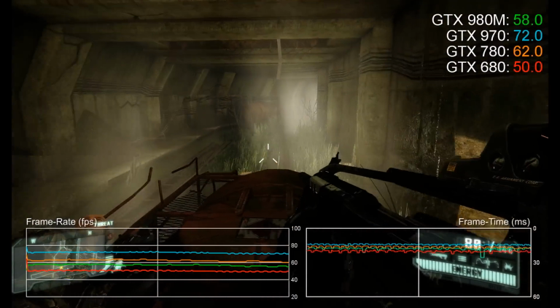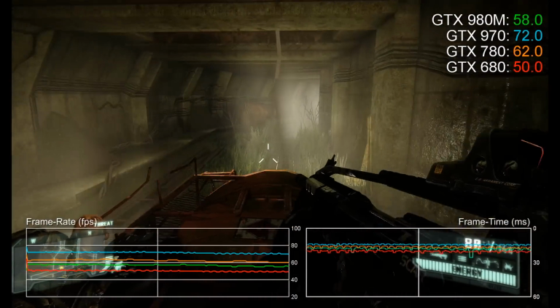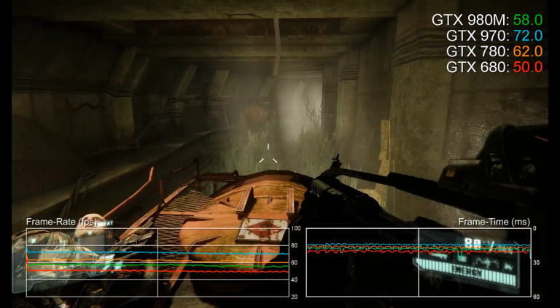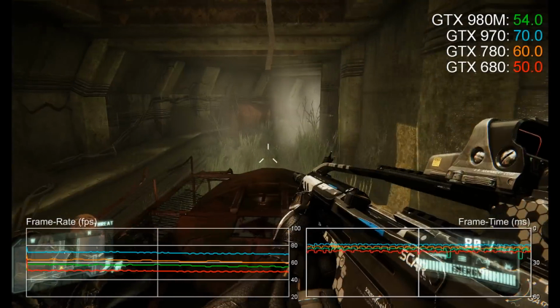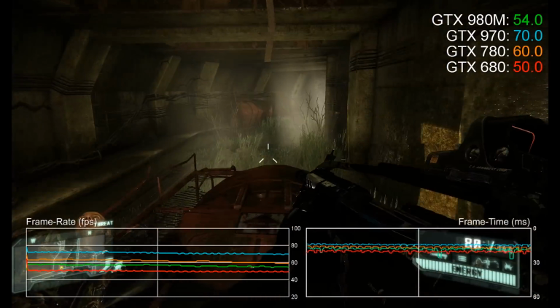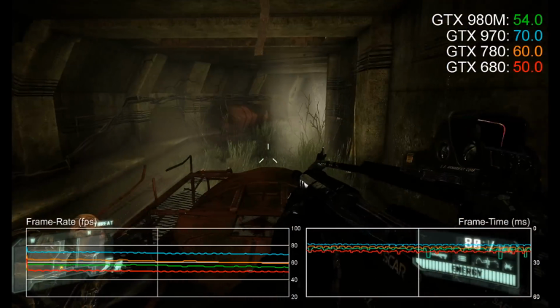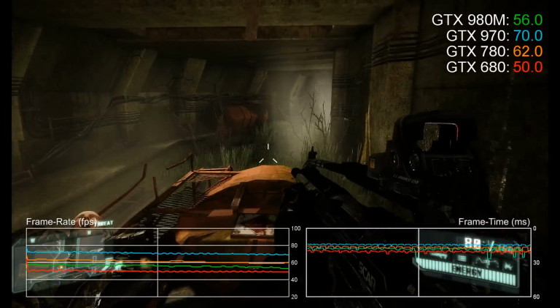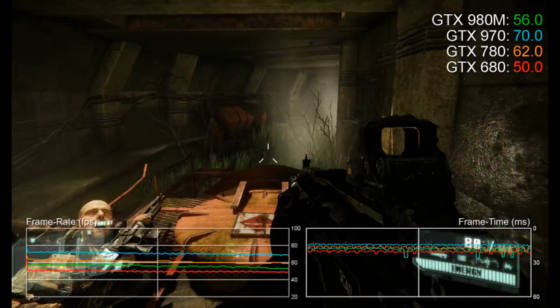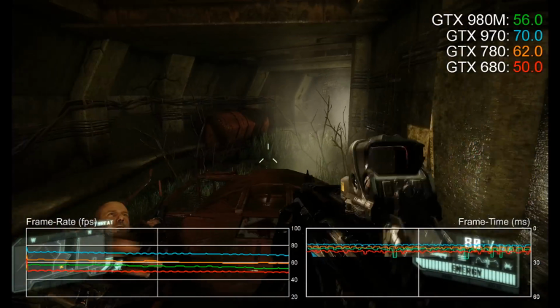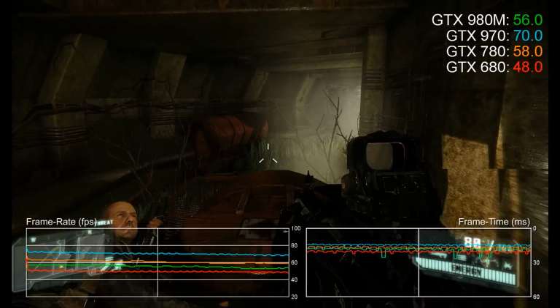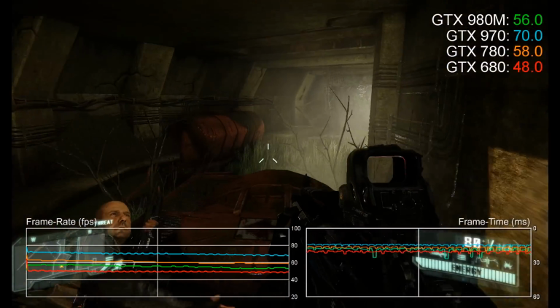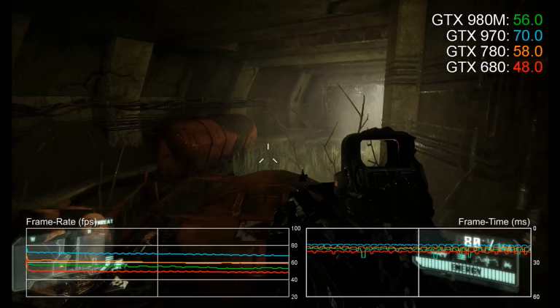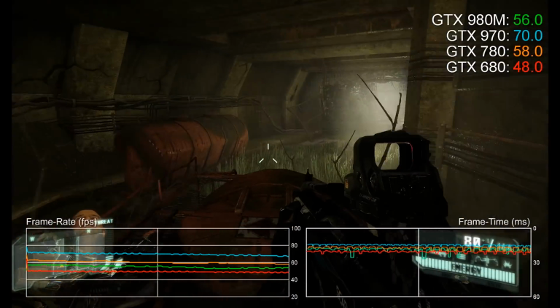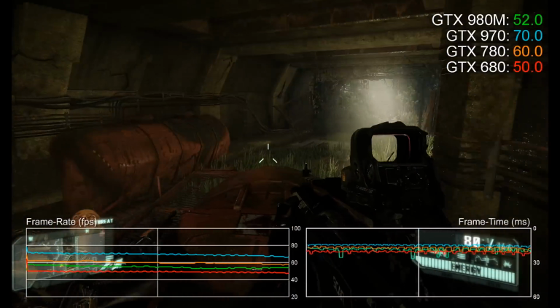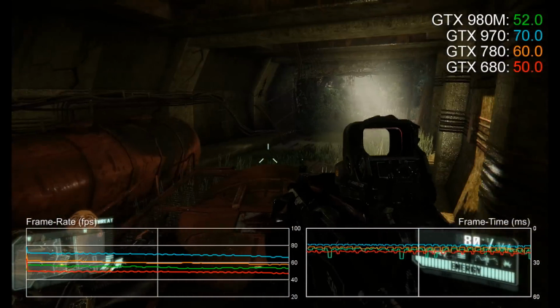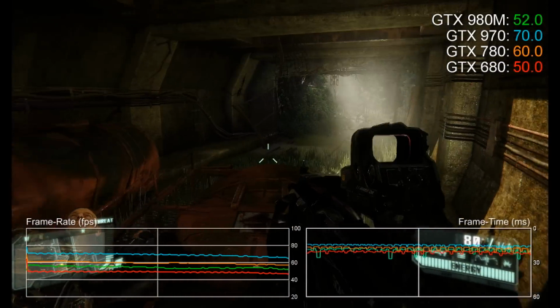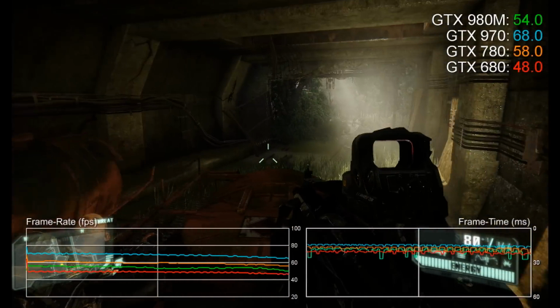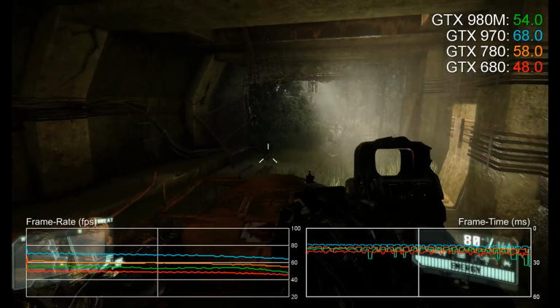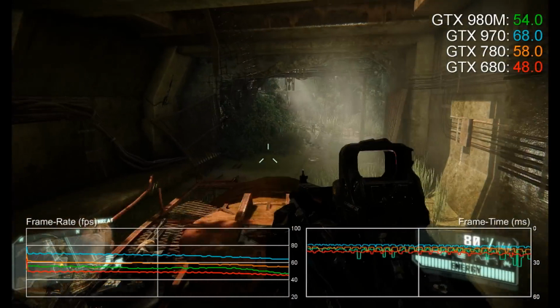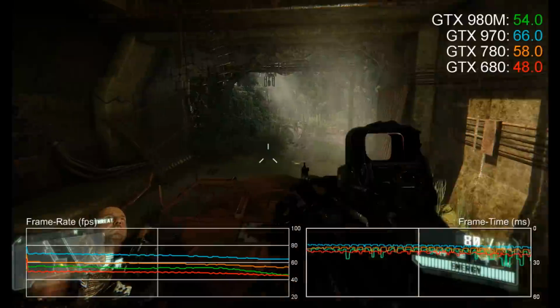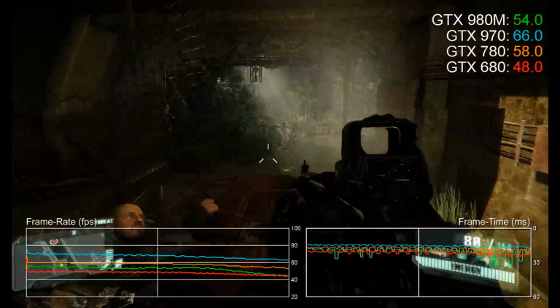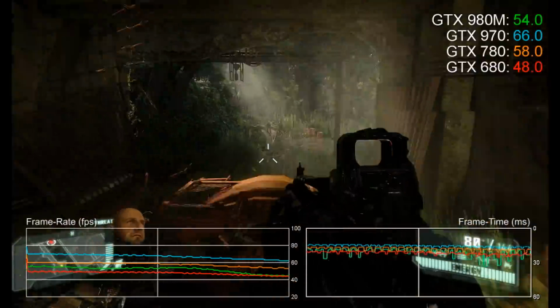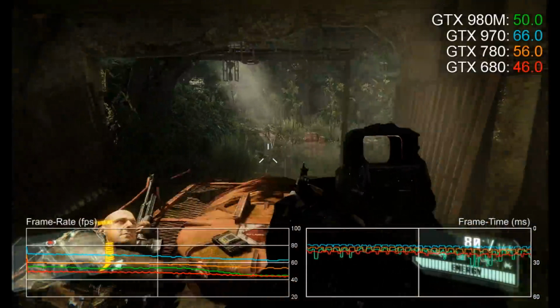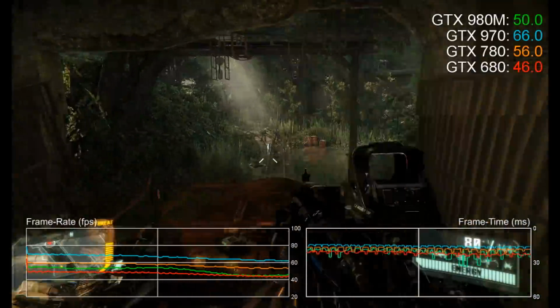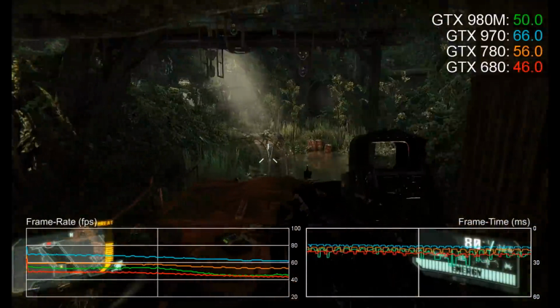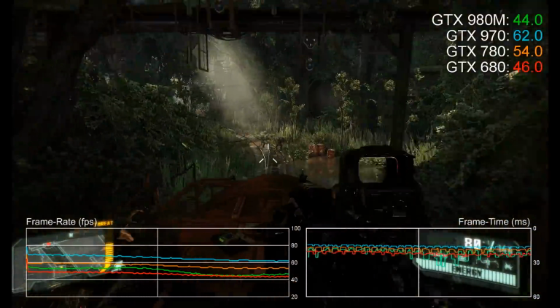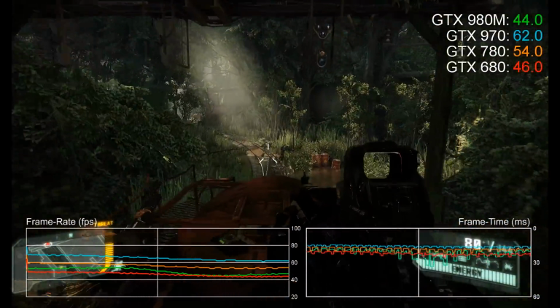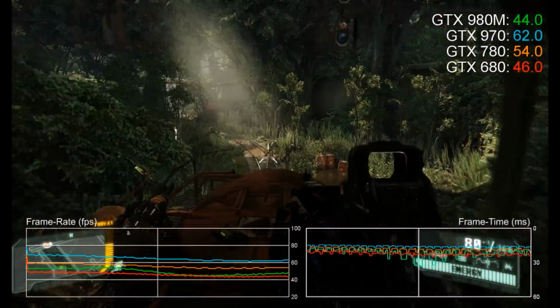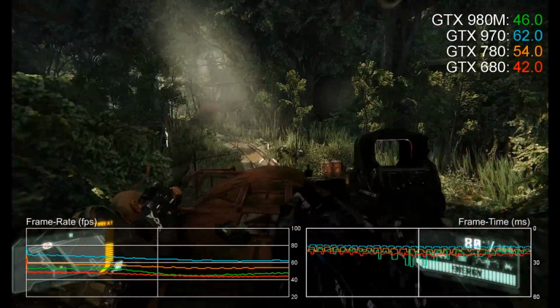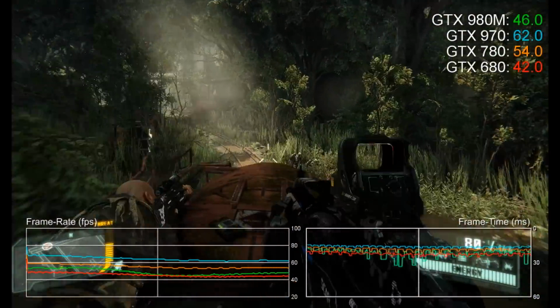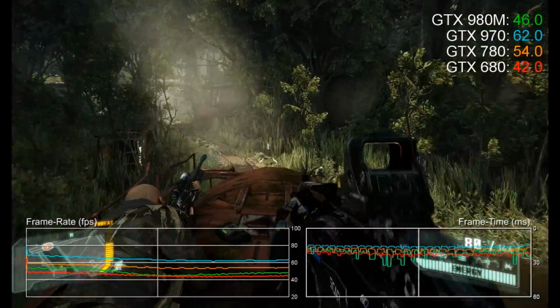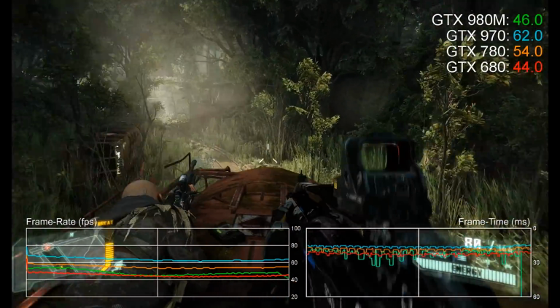Anyway, check out our other GTX 980M videos on the channel, and for now, thanks for watching.